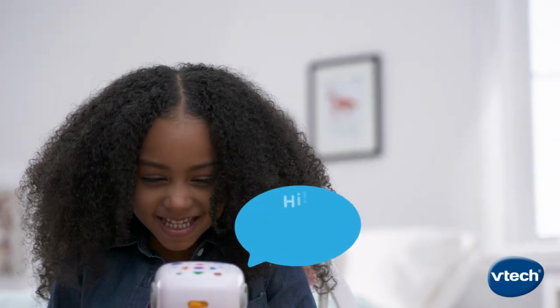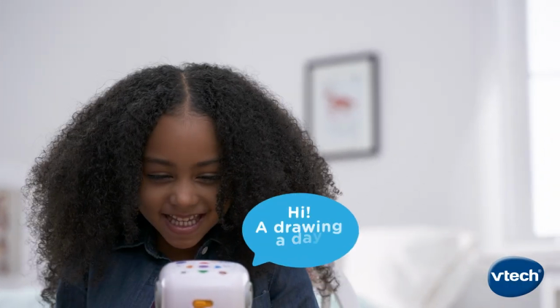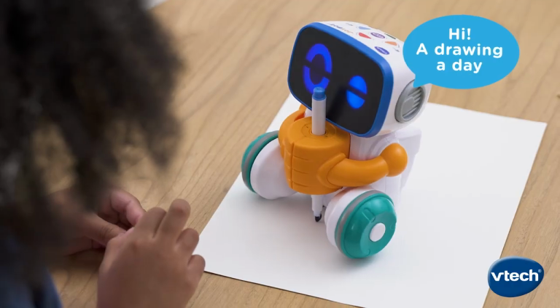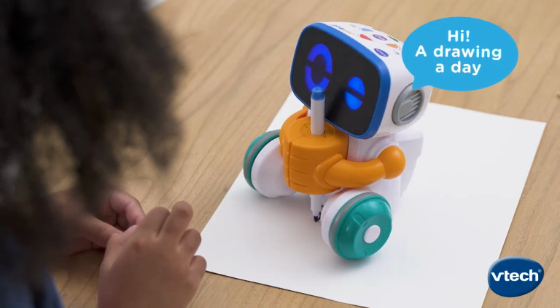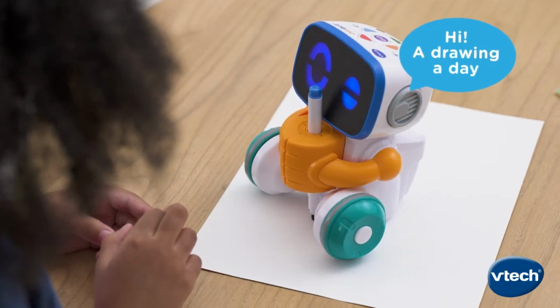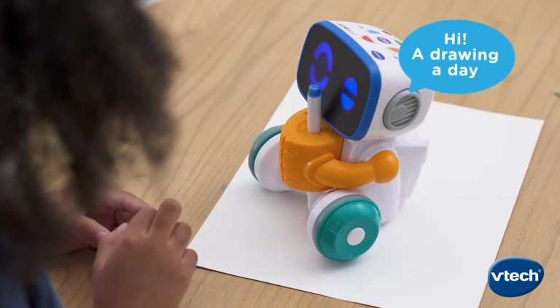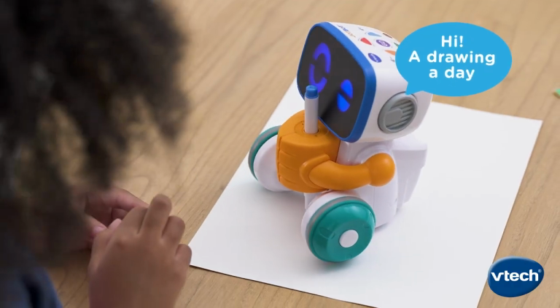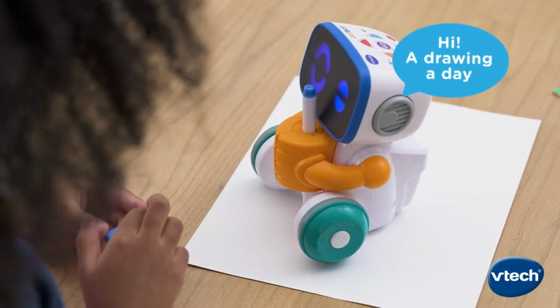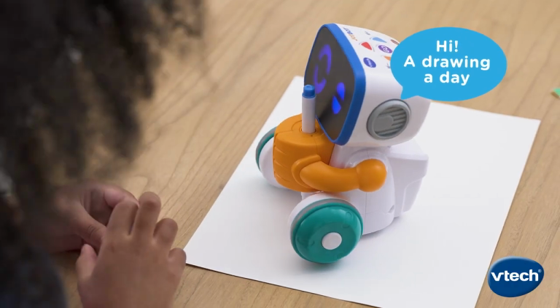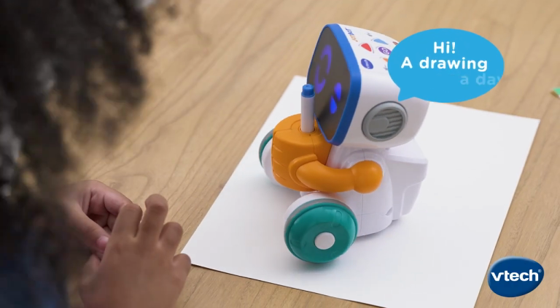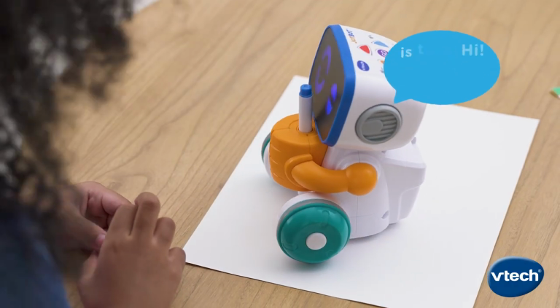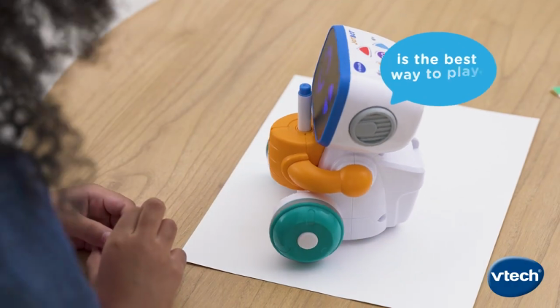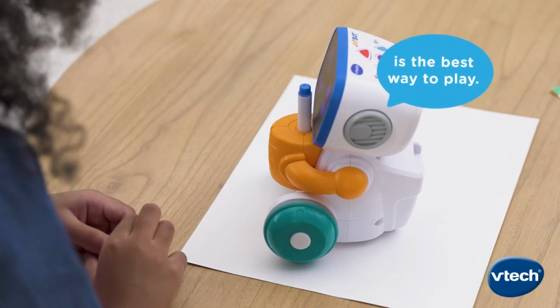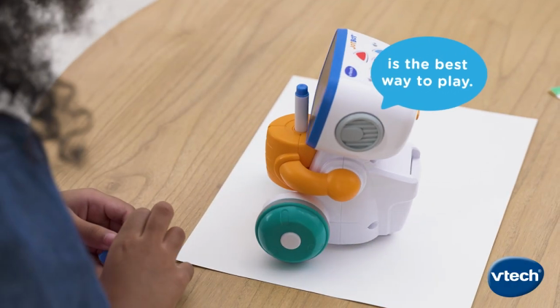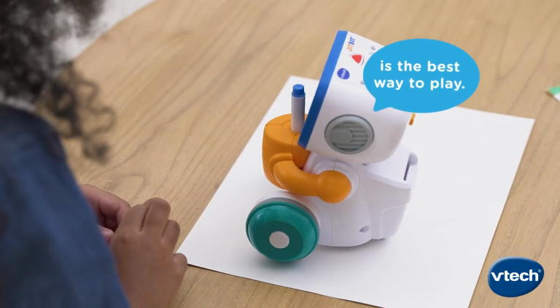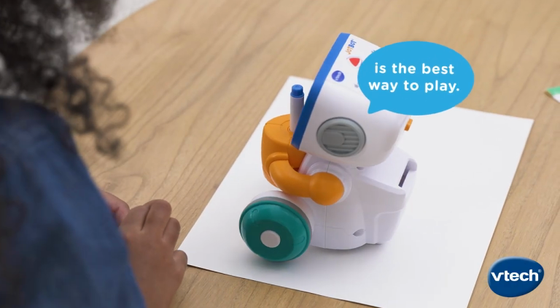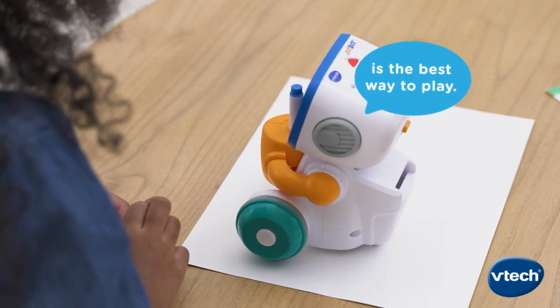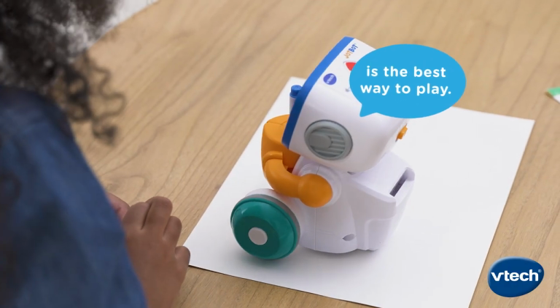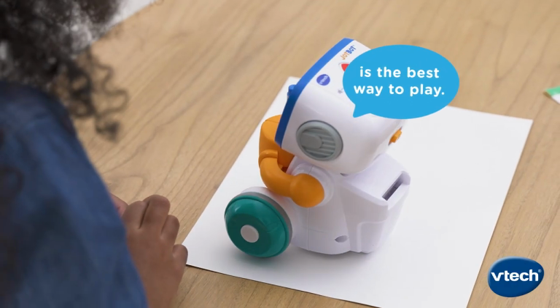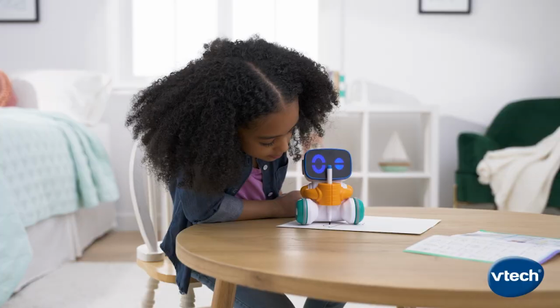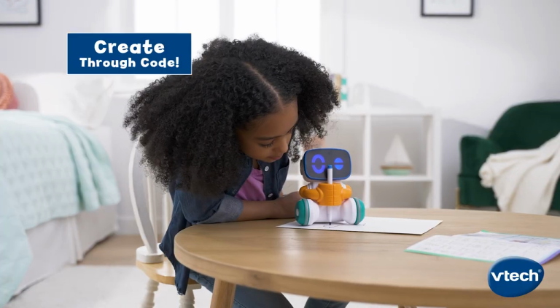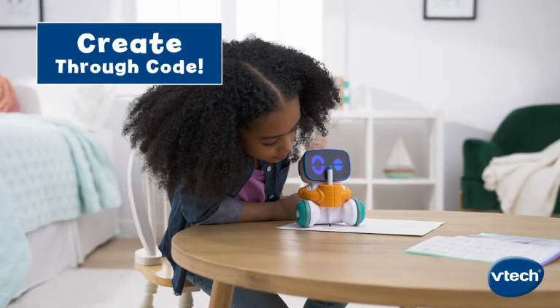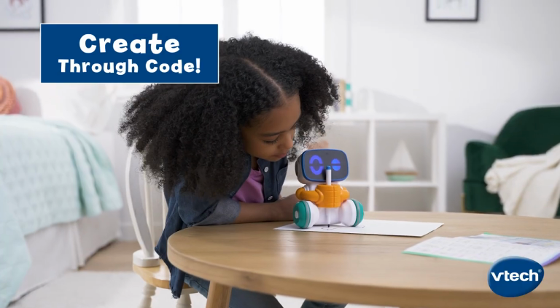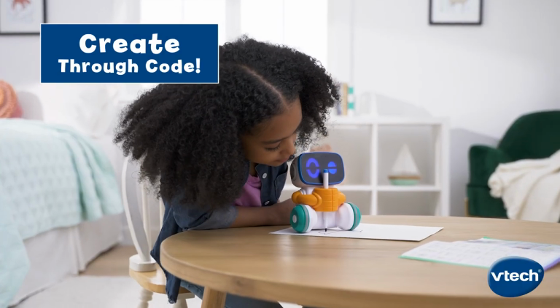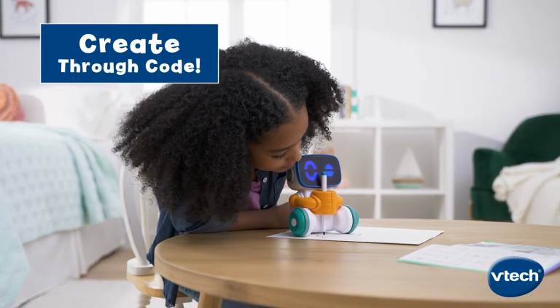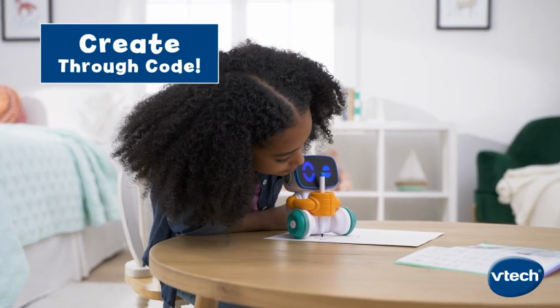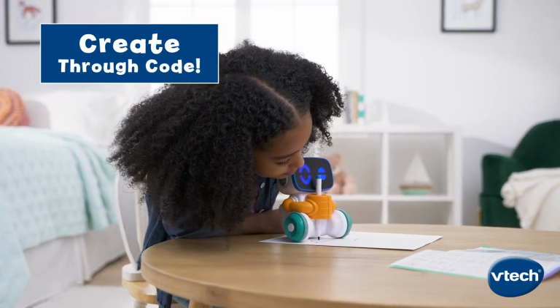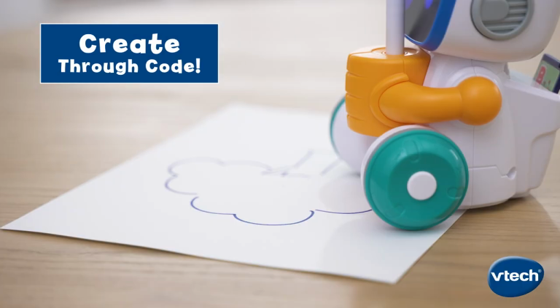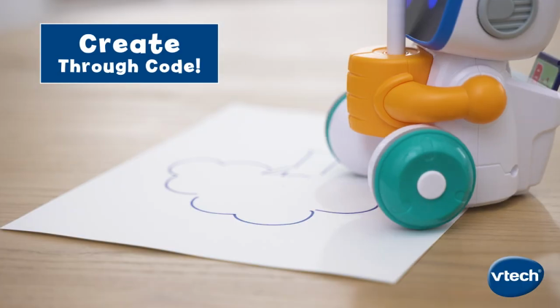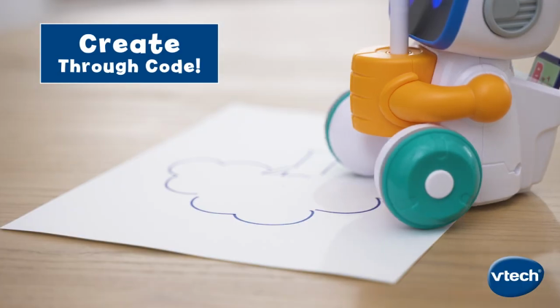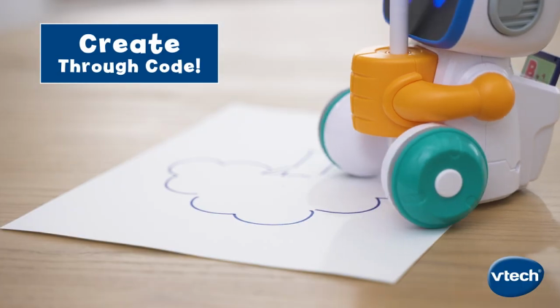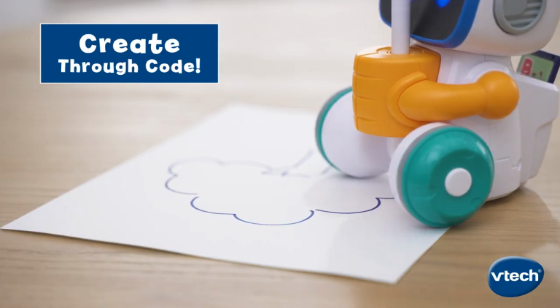Hi. A drawing a day is the best way to play. Discover a new way to create through code.